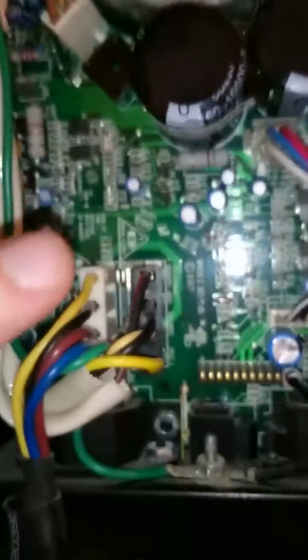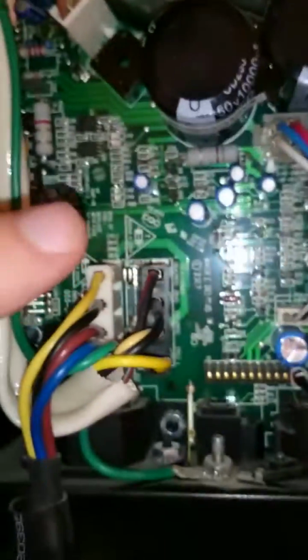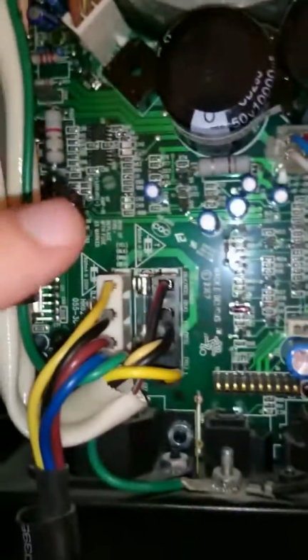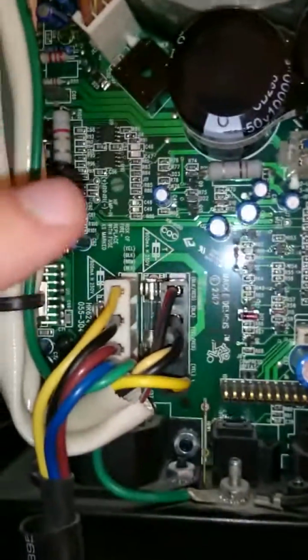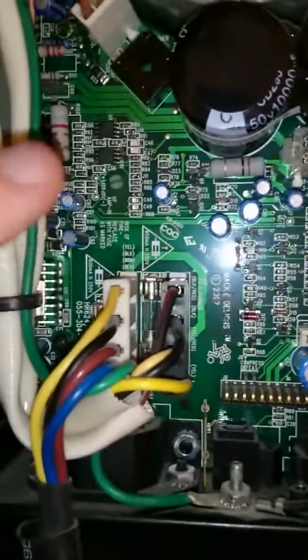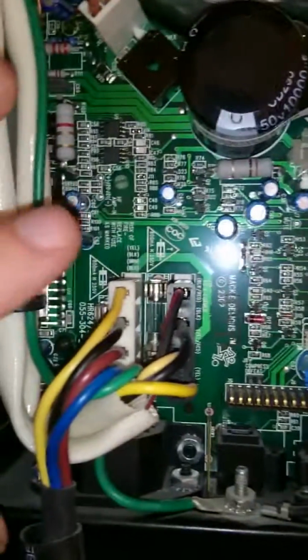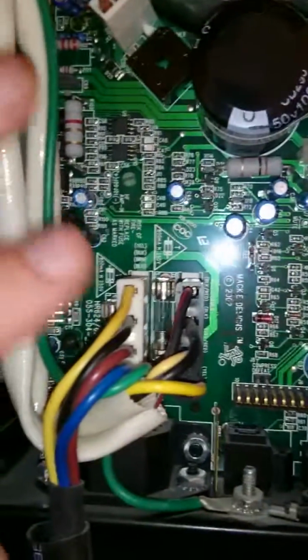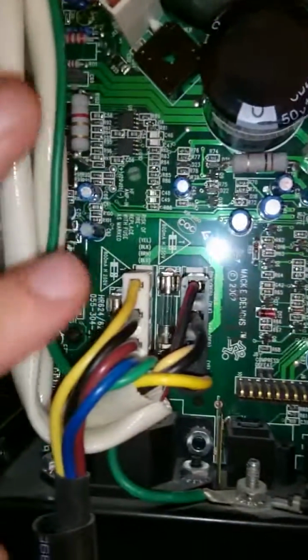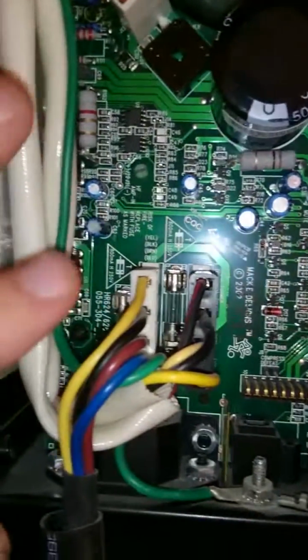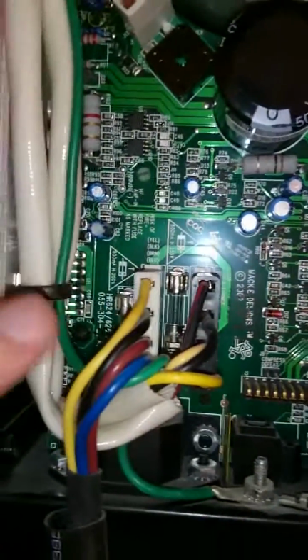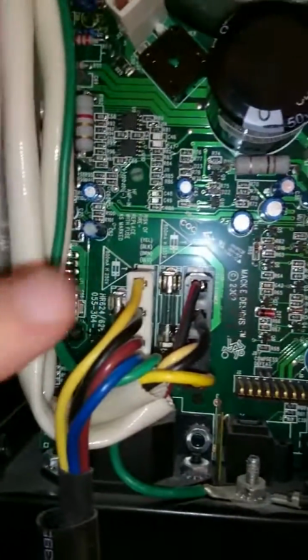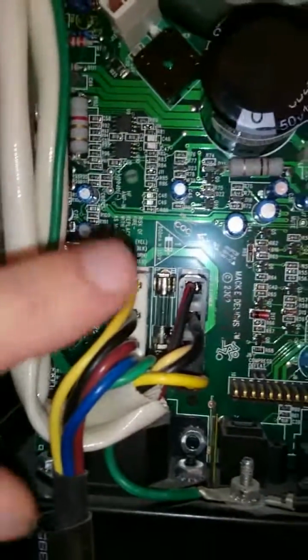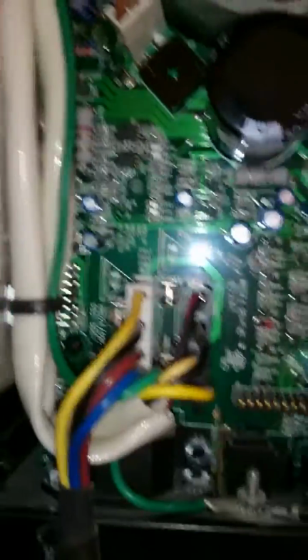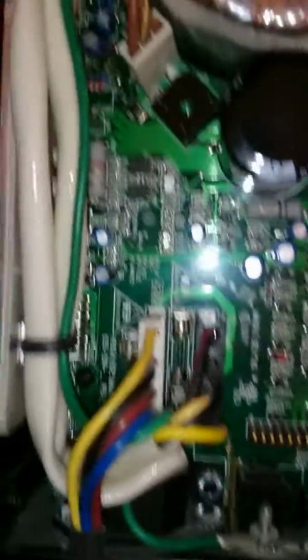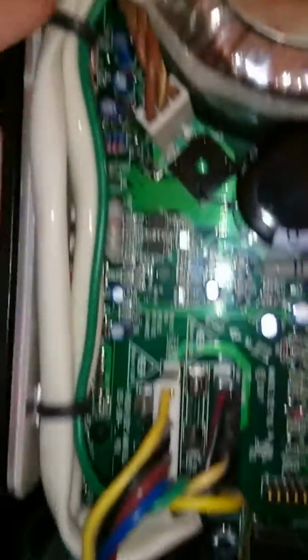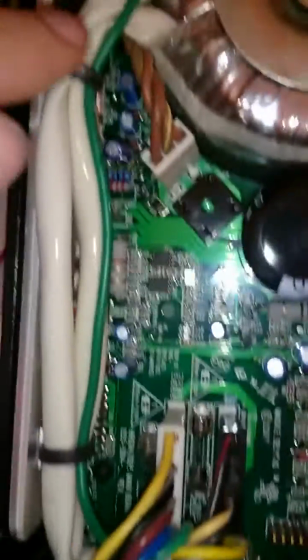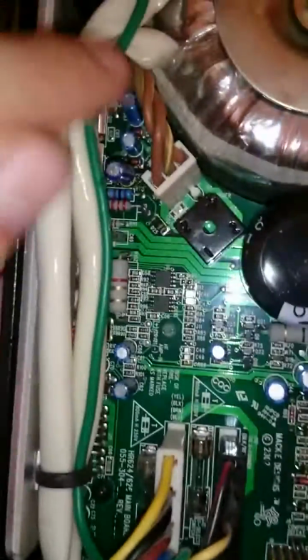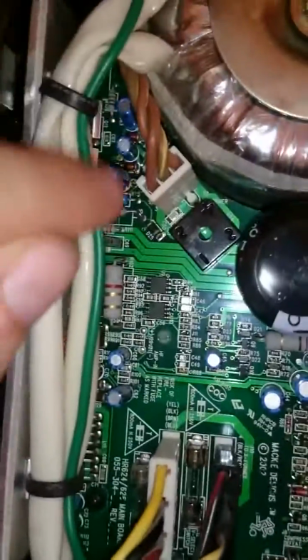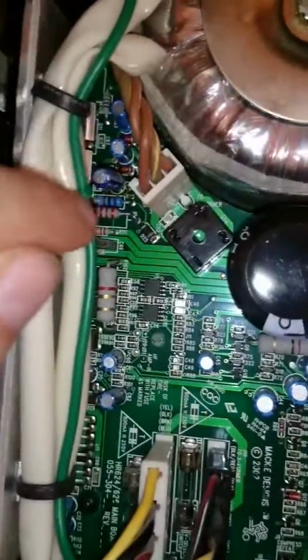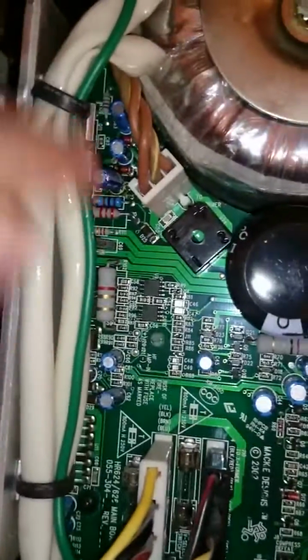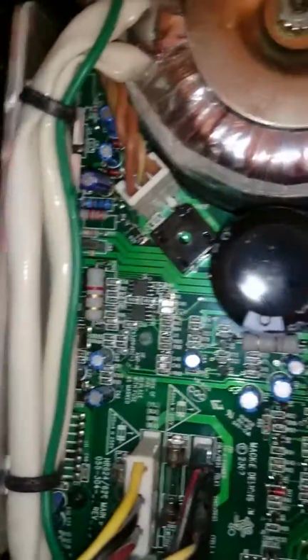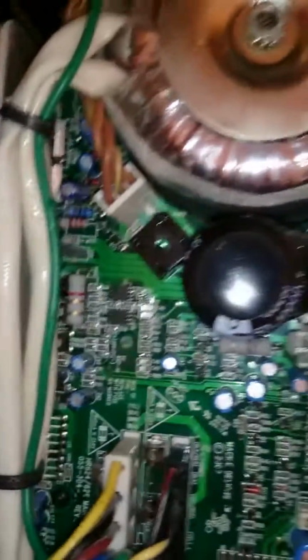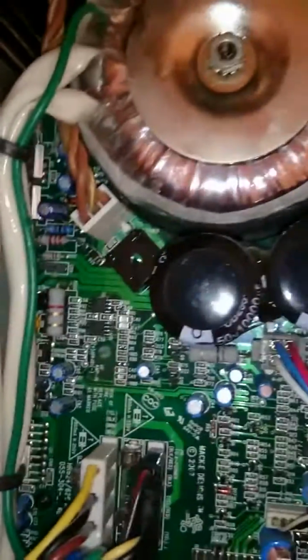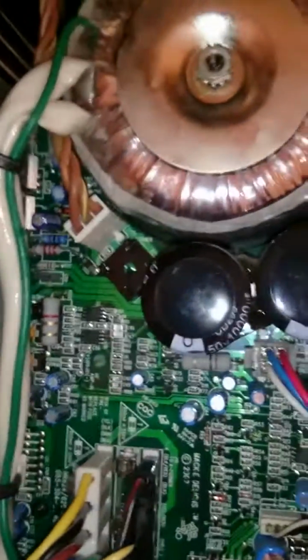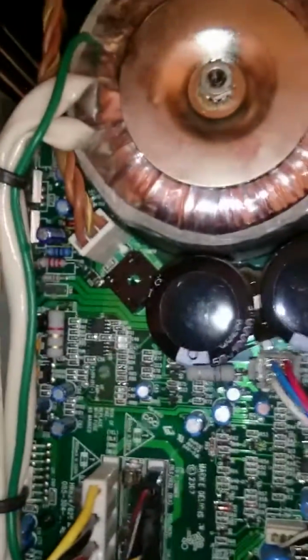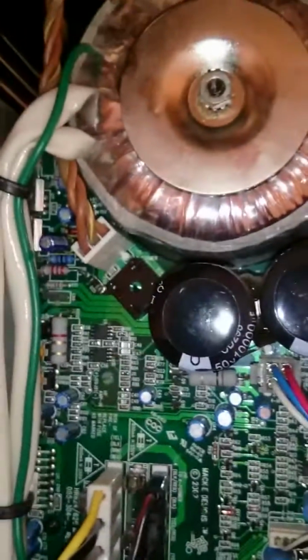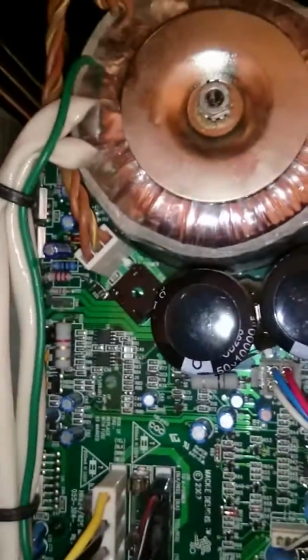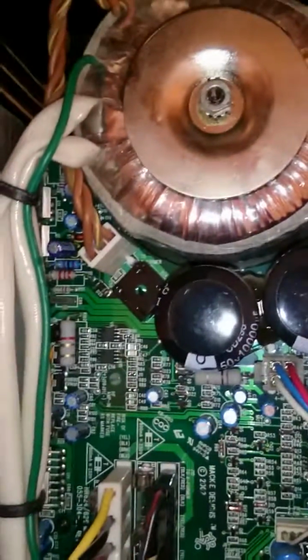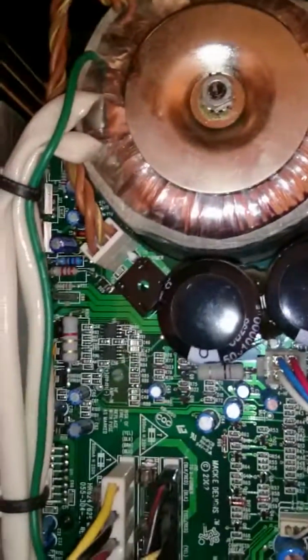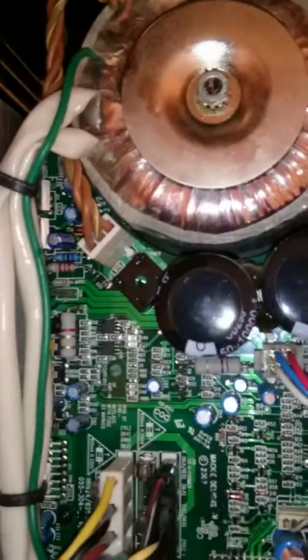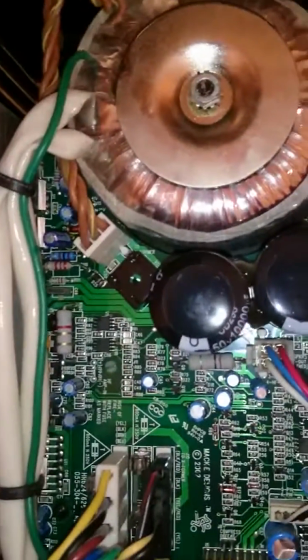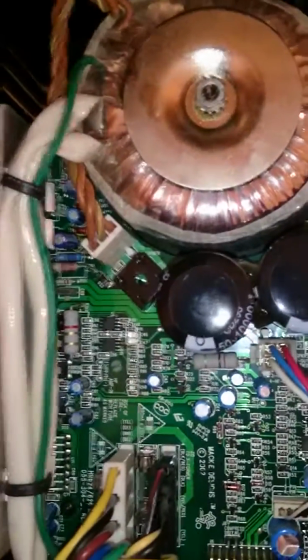So to get yours up and running: fuses and then capacitor, and you should be good to go. Thanks!